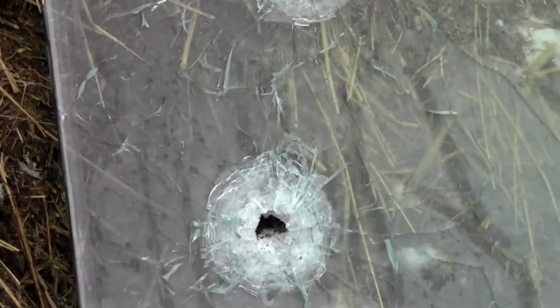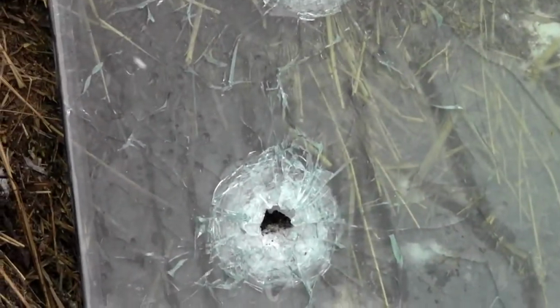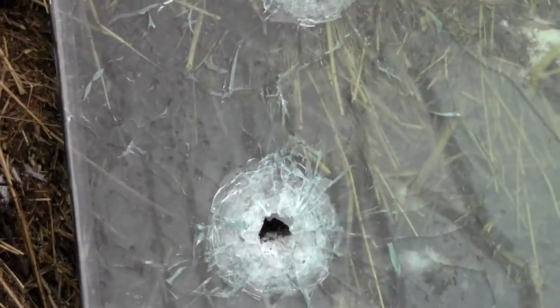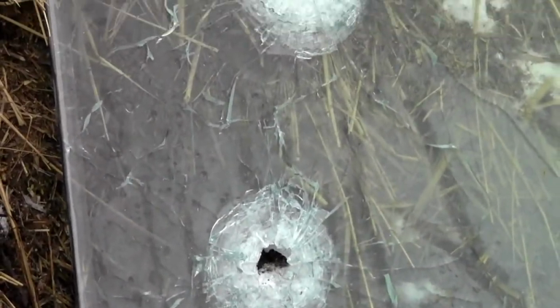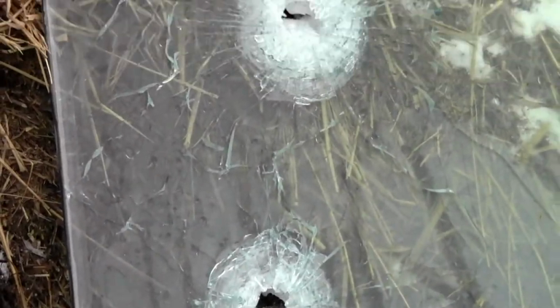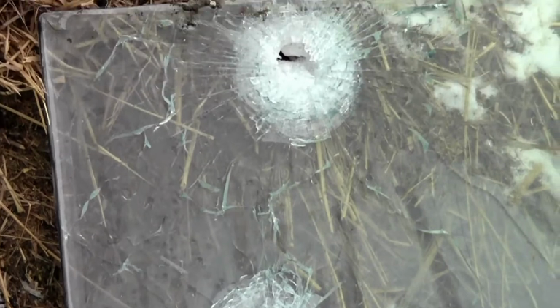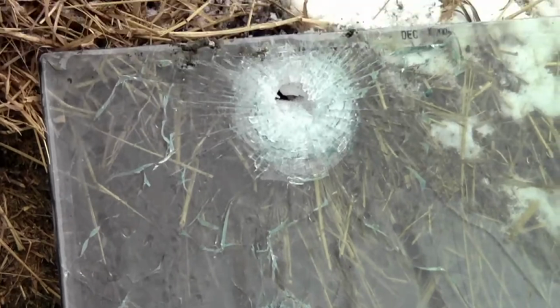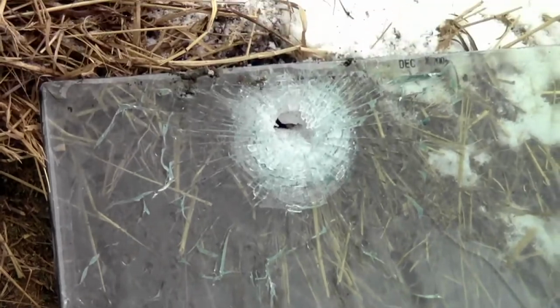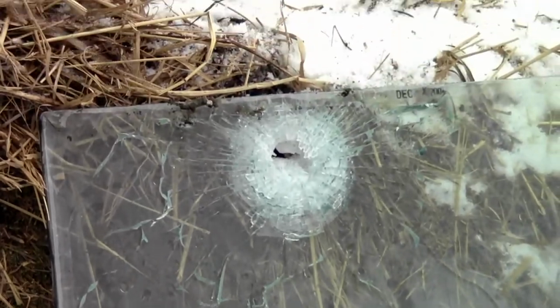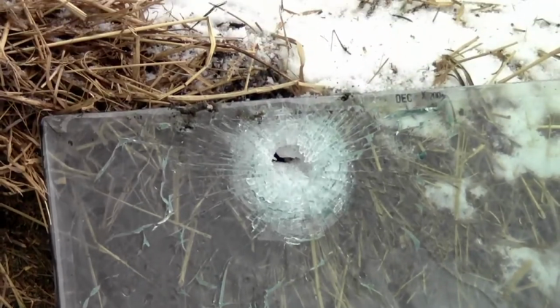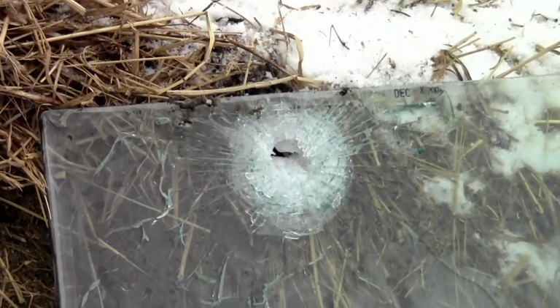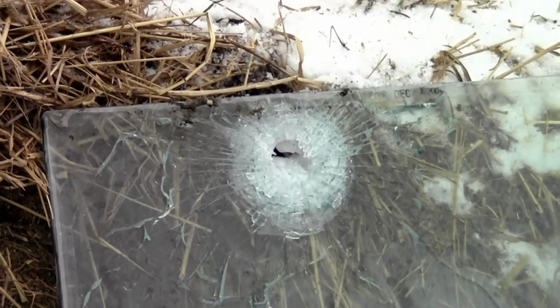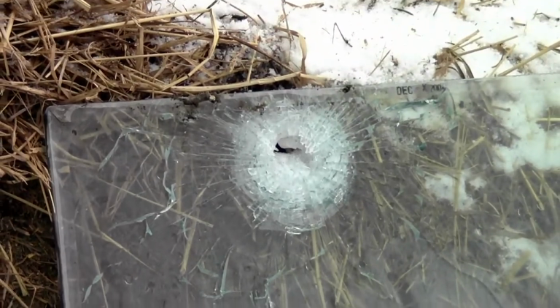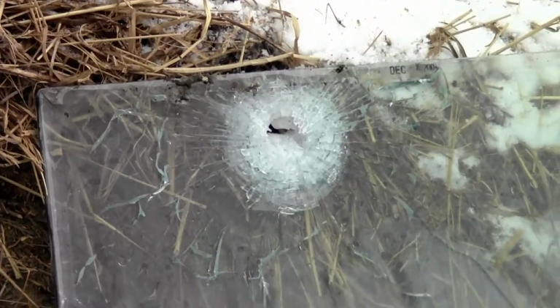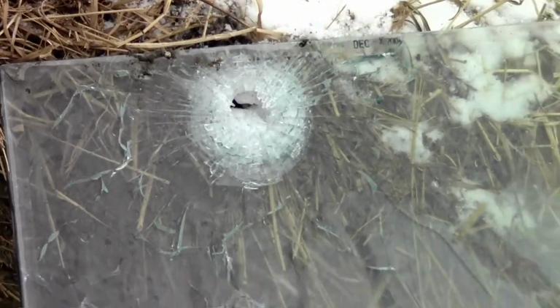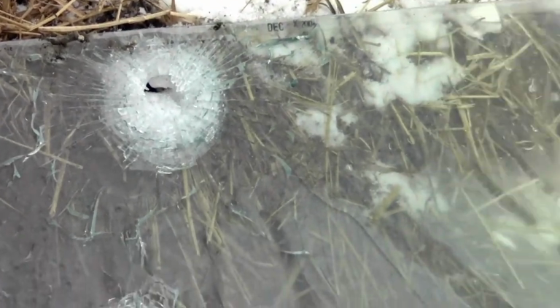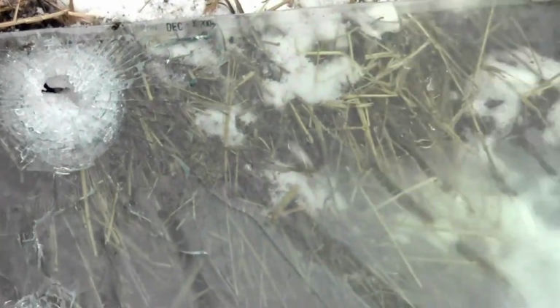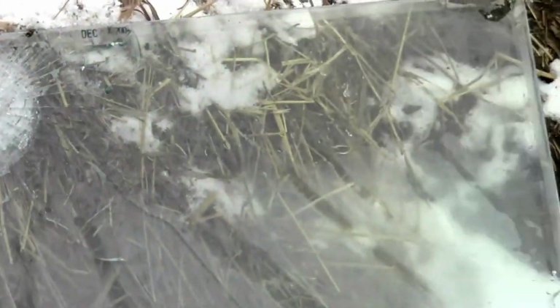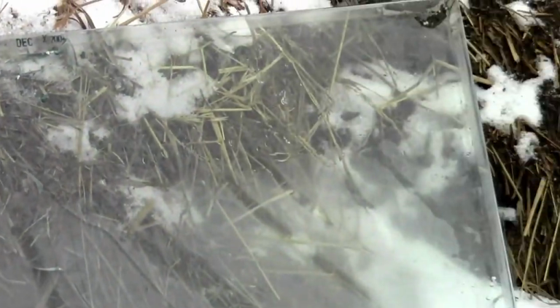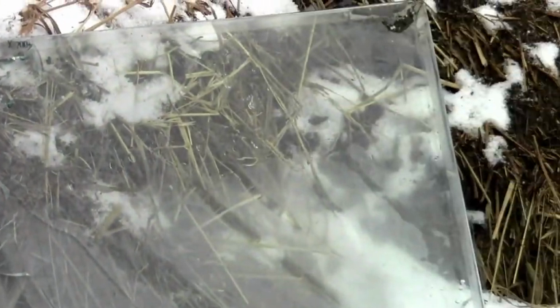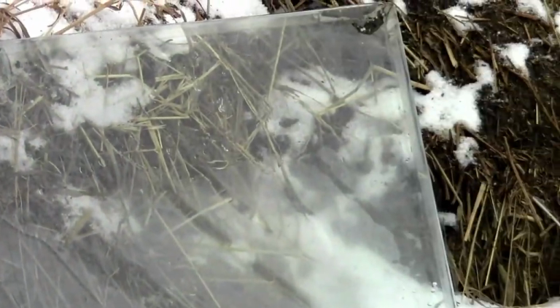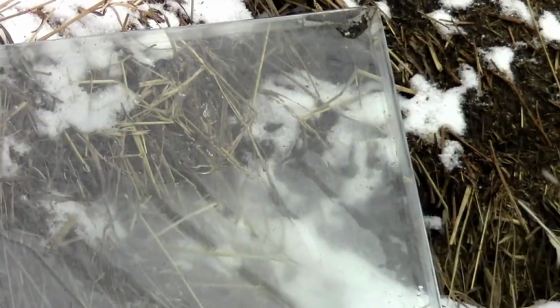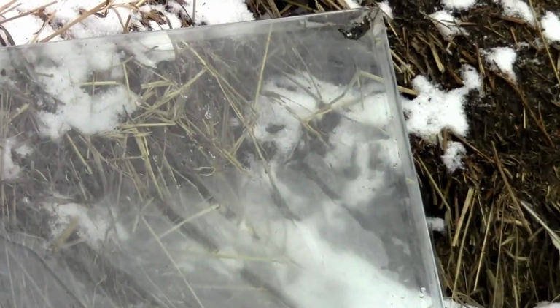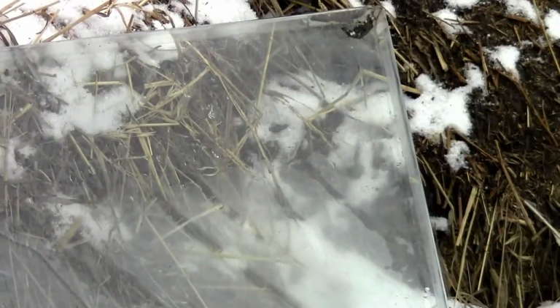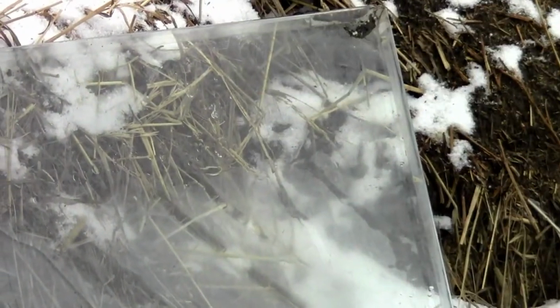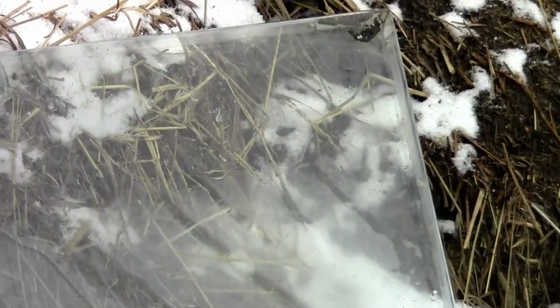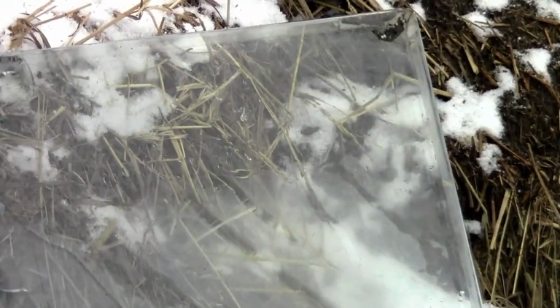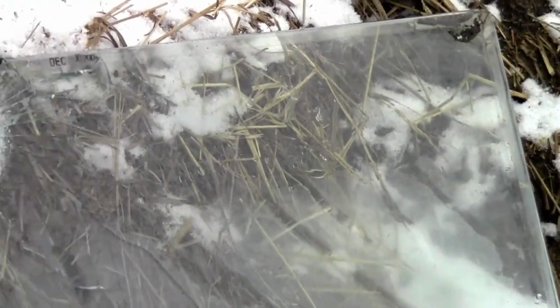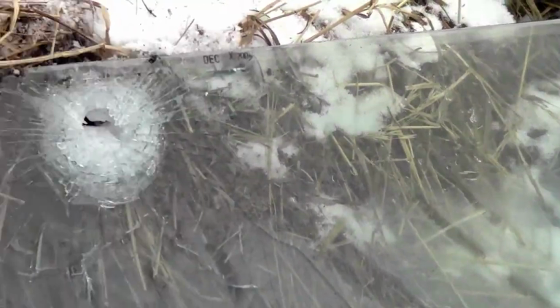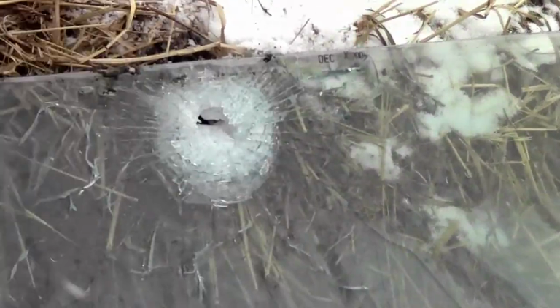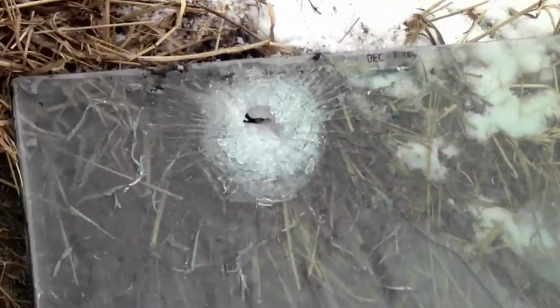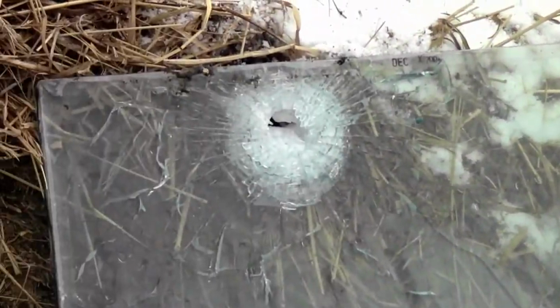Yeah, a whole lot of protection there — that's just a .38, flew right through it.